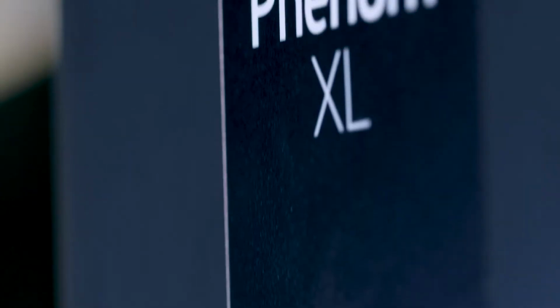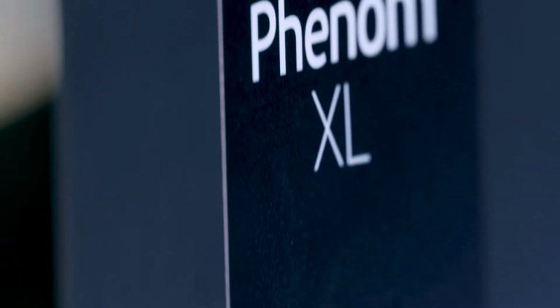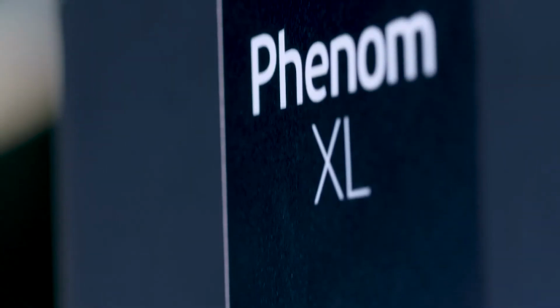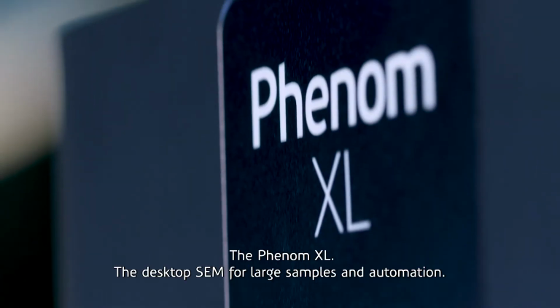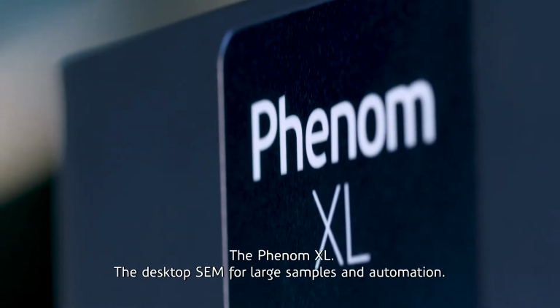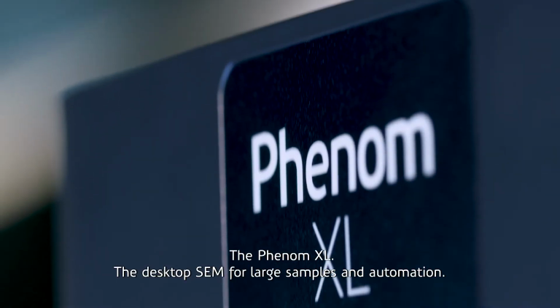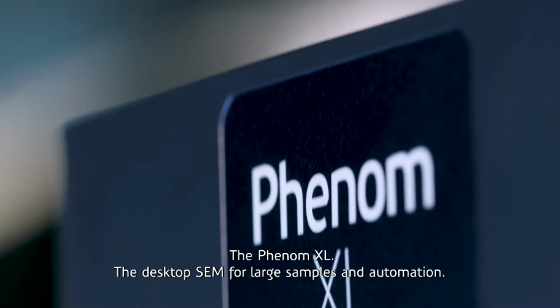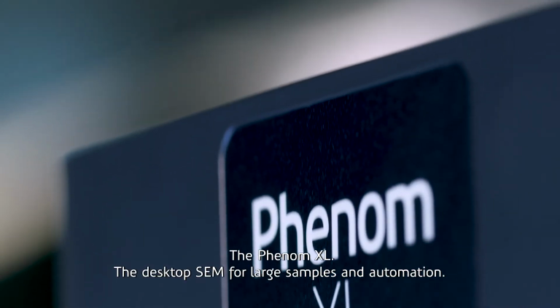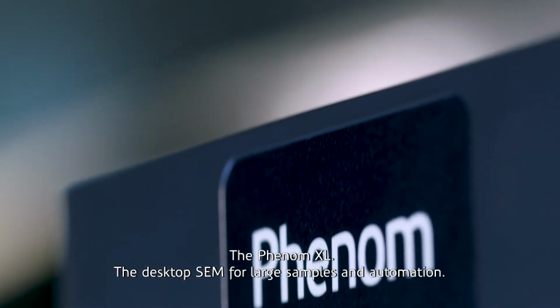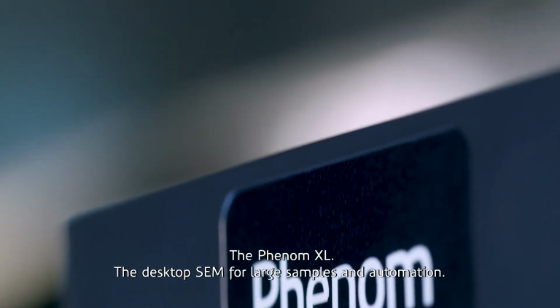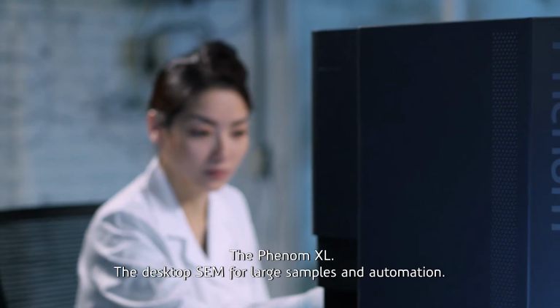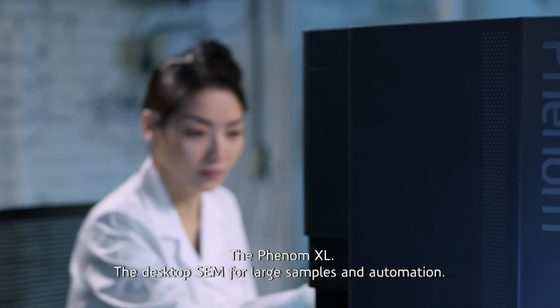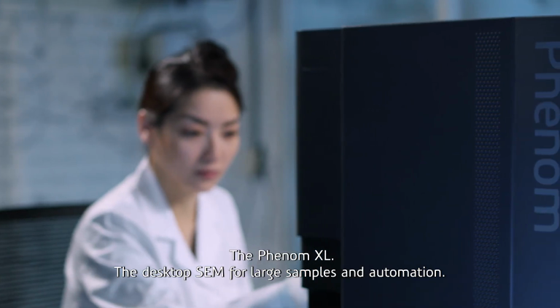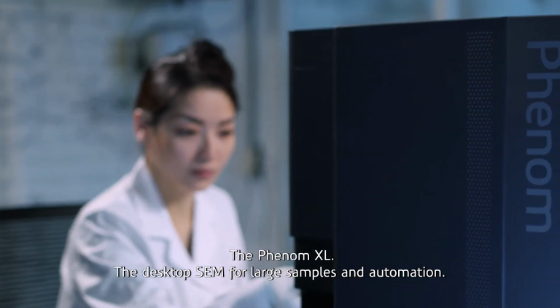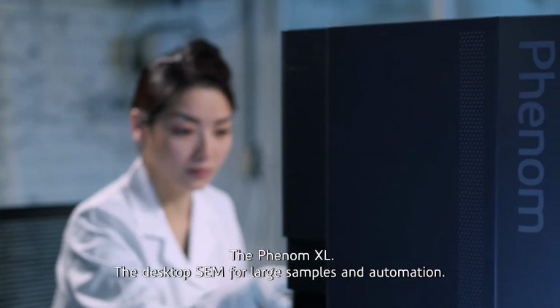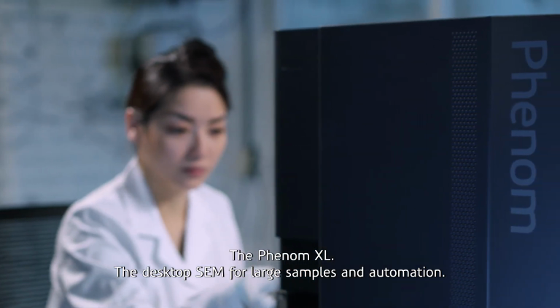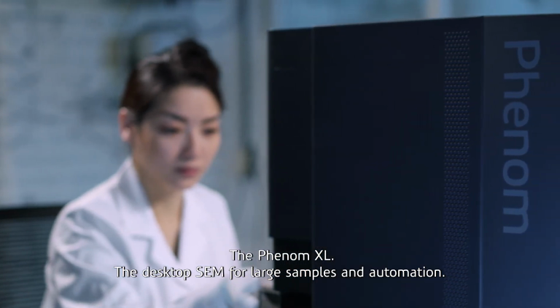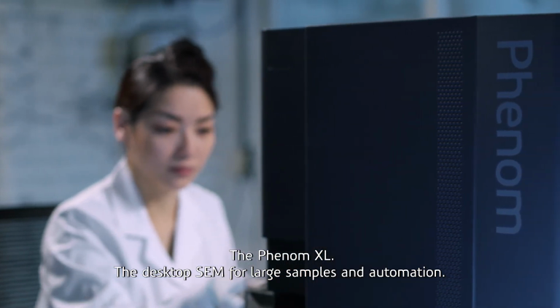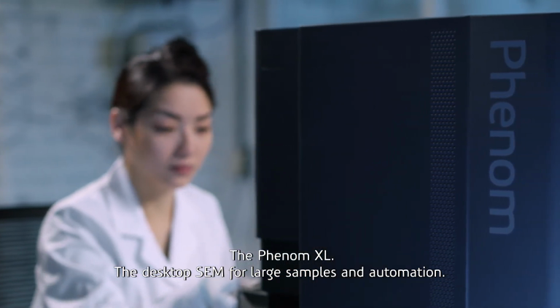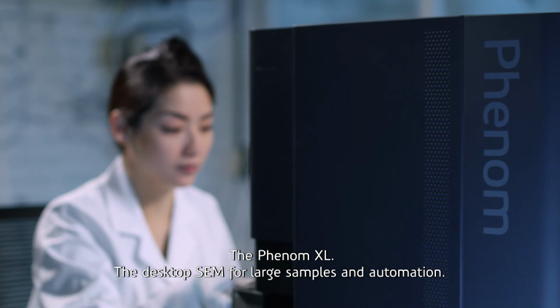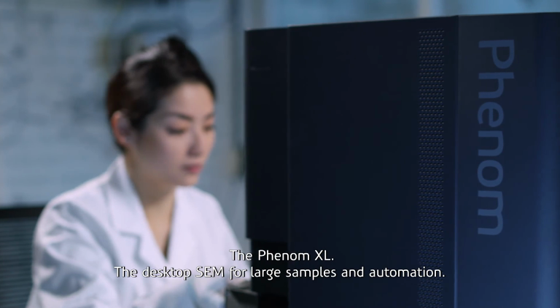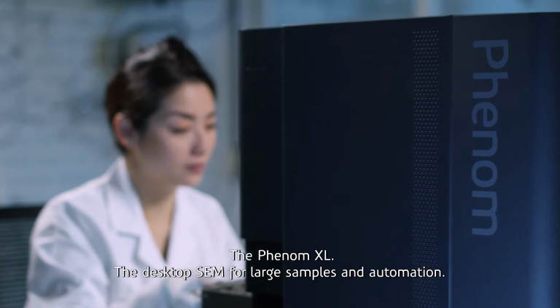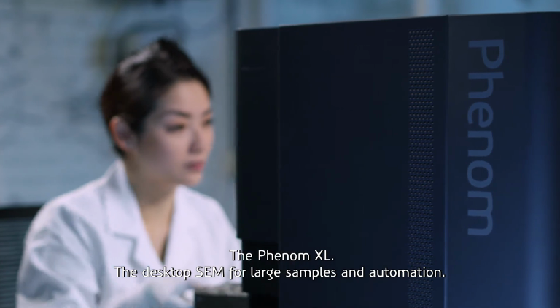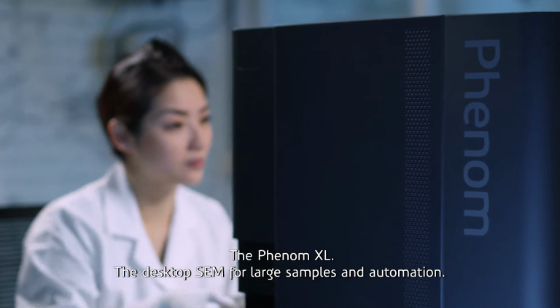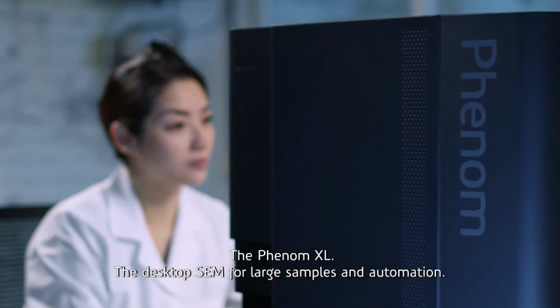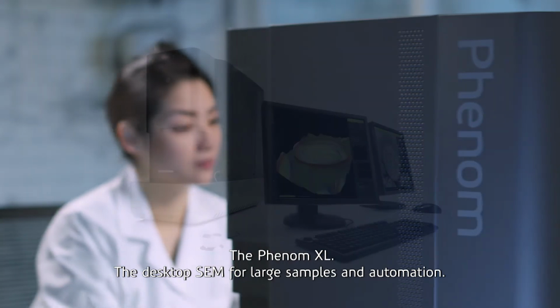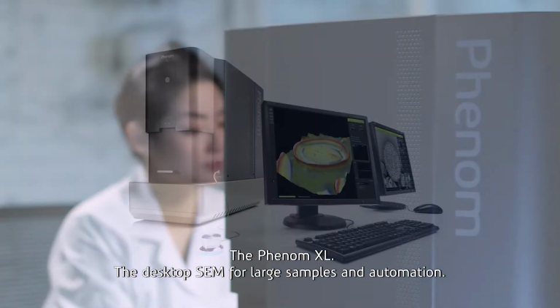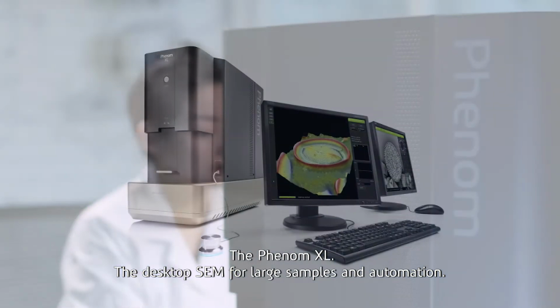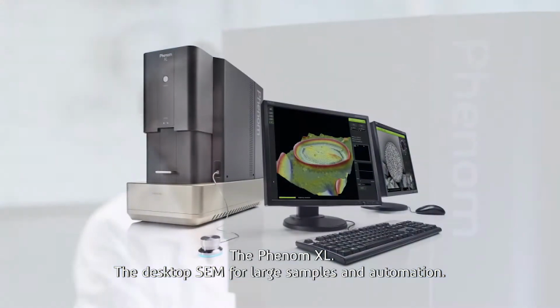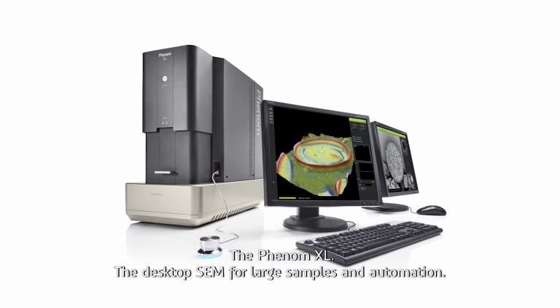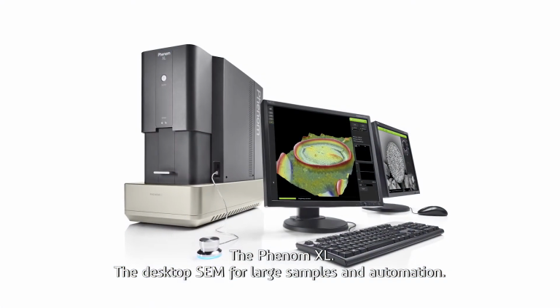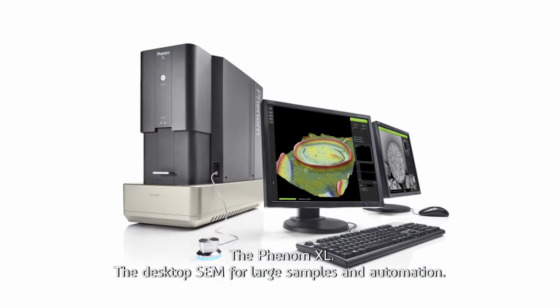The Phenom XL — the desktop SEM for large samples and automation.